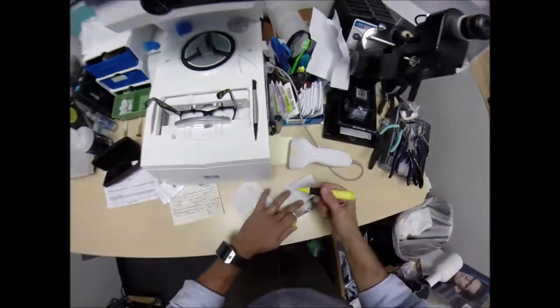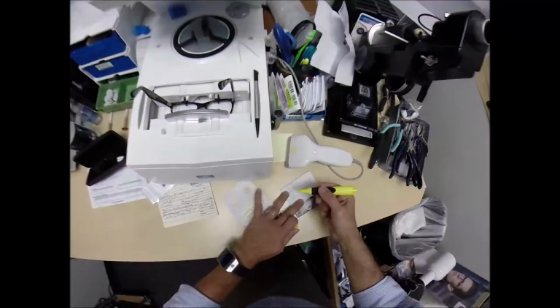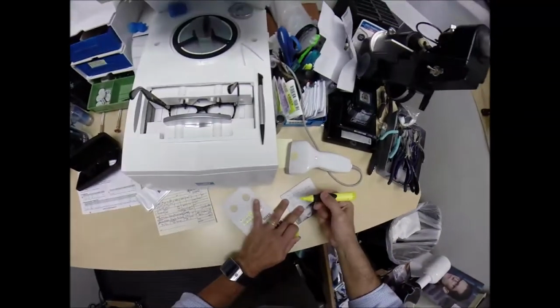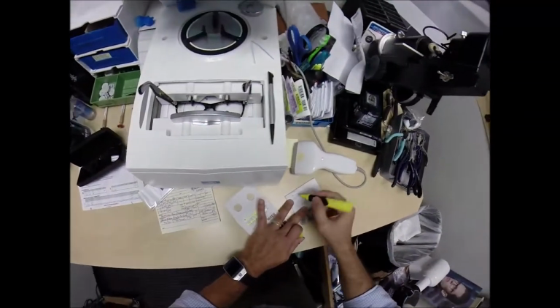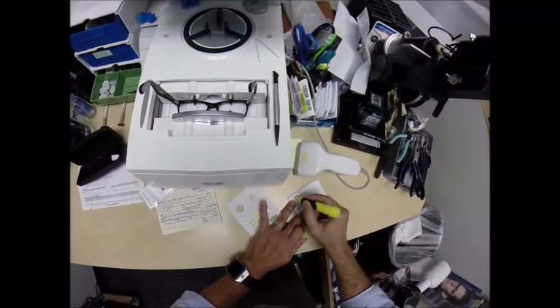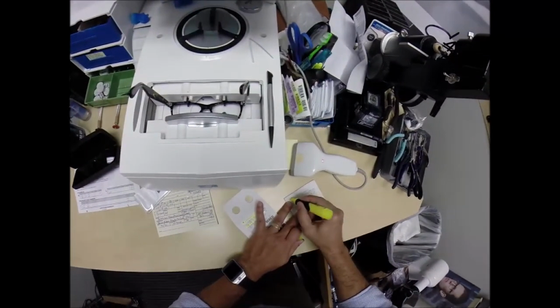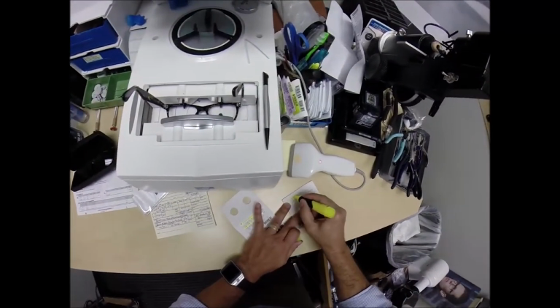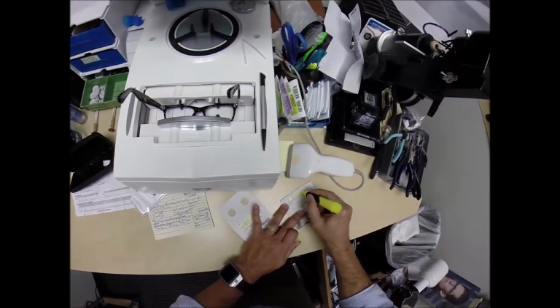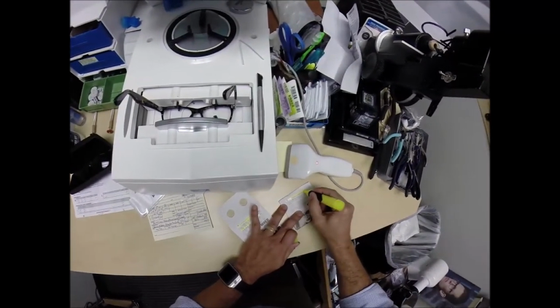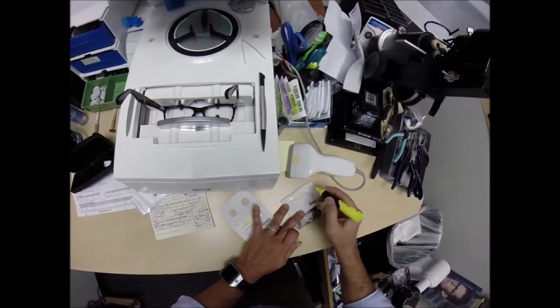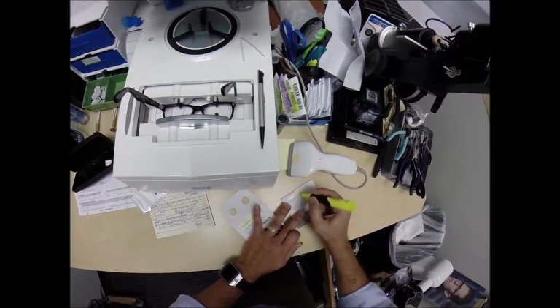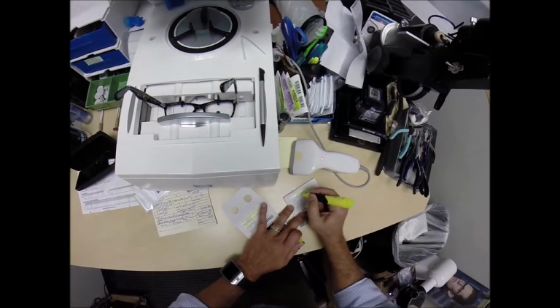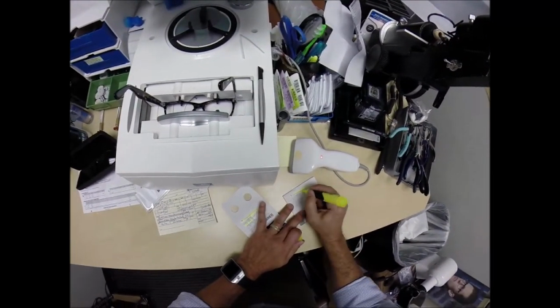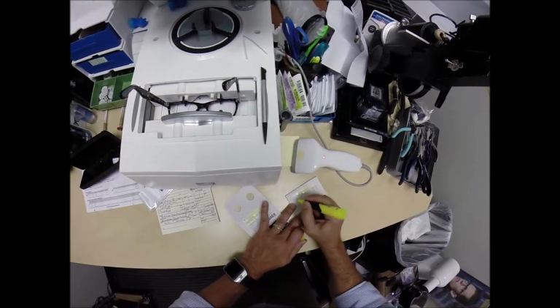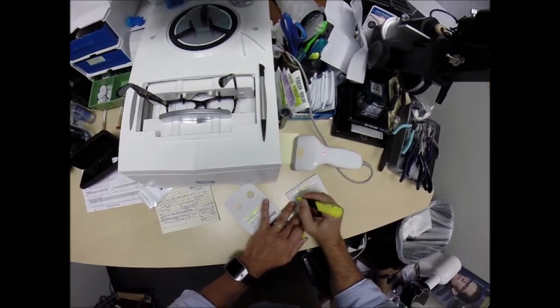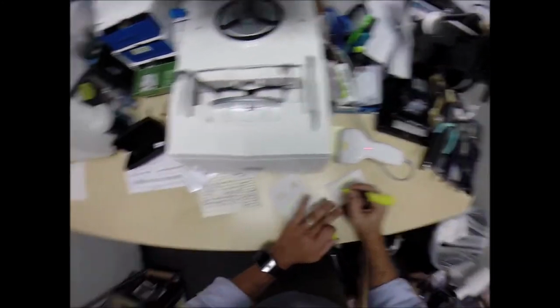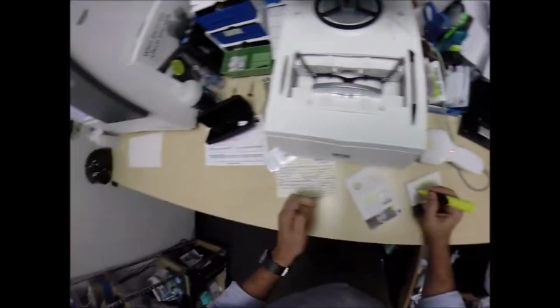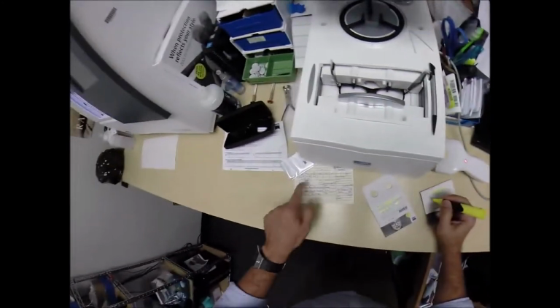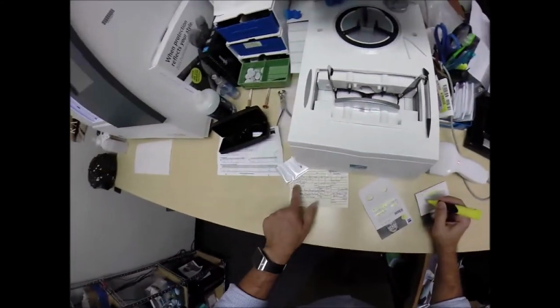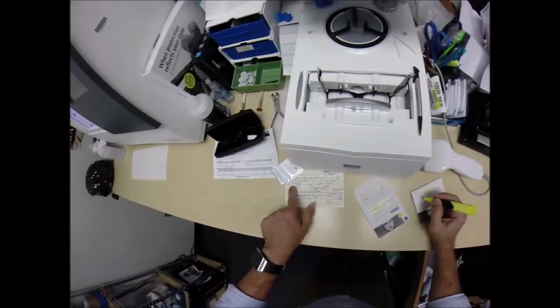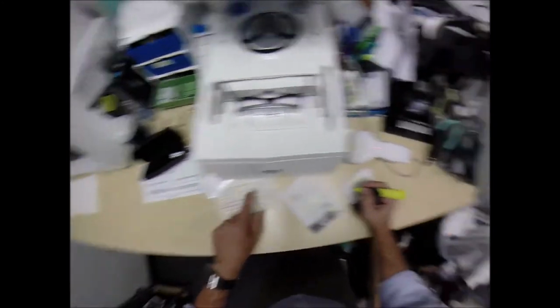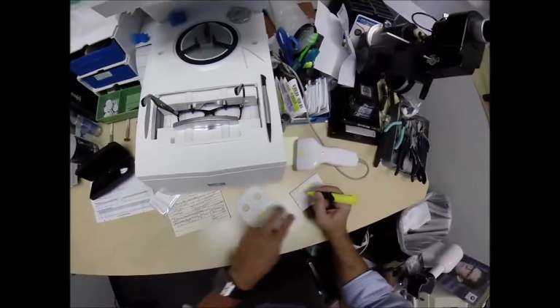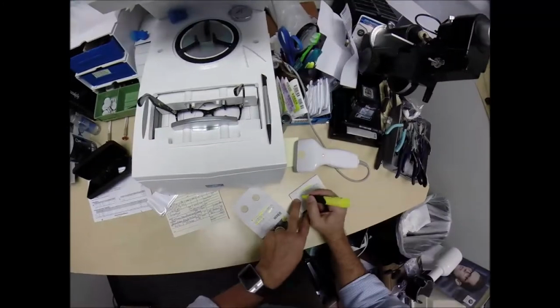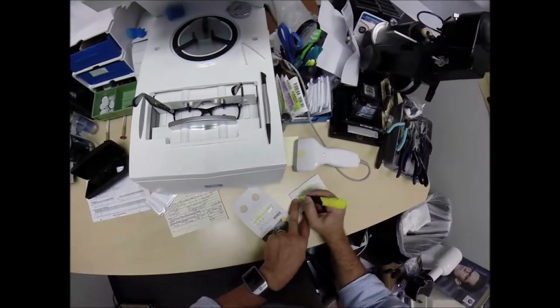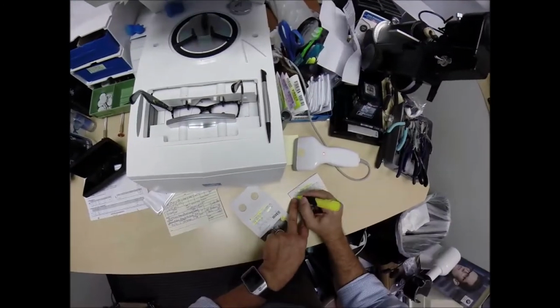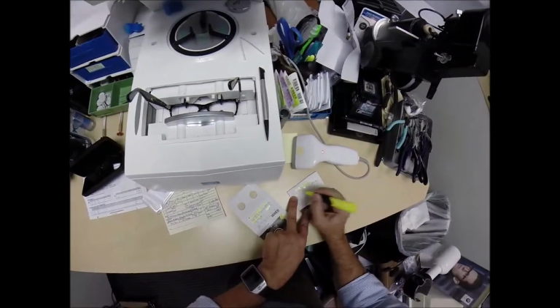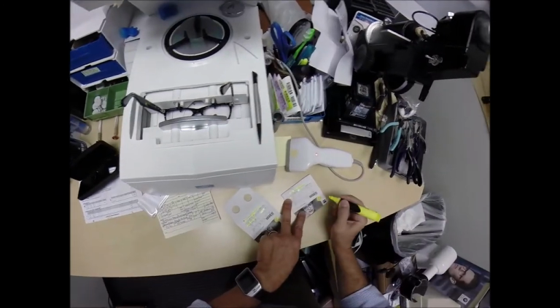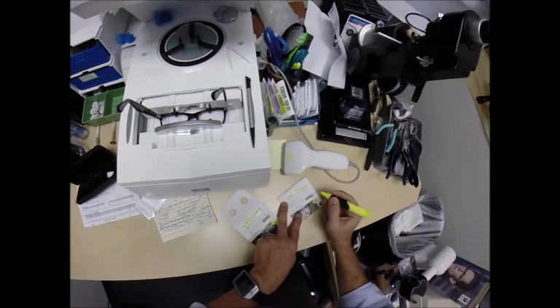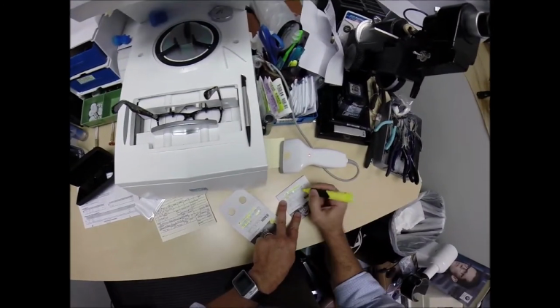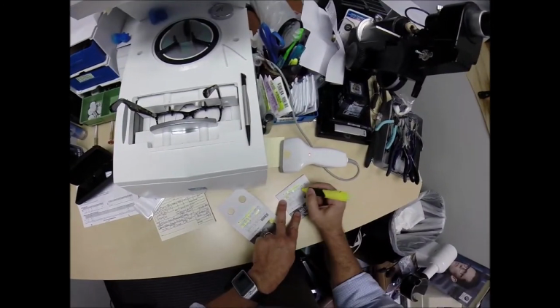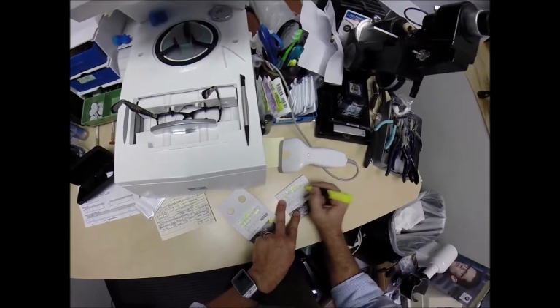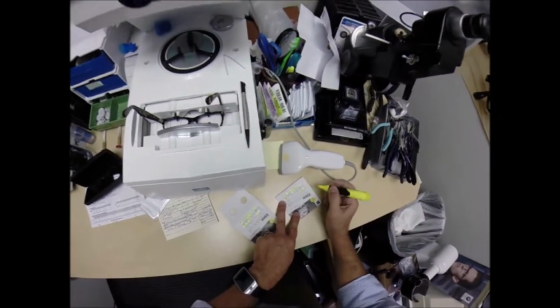Now for the left lens — DuraVision Chrome. Your prescription is plus 275 sphere, plus 275, one and a quarter add.